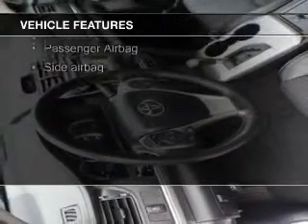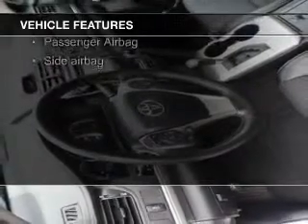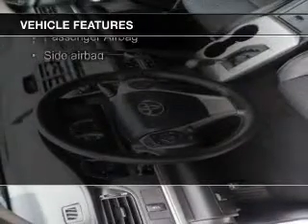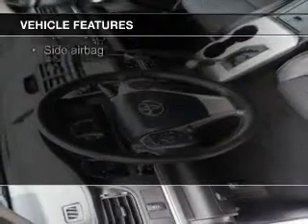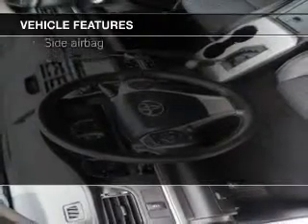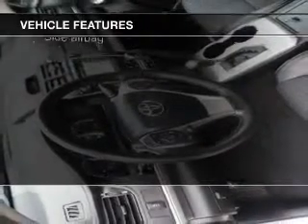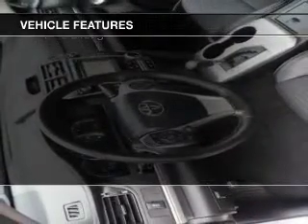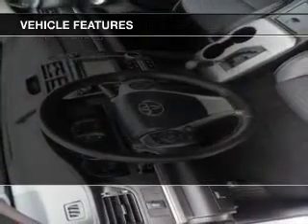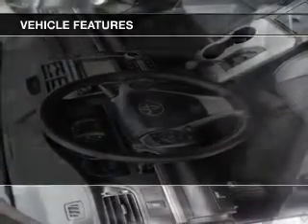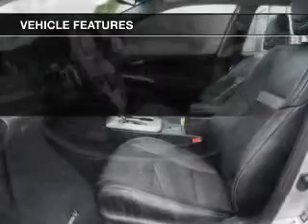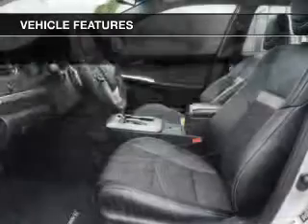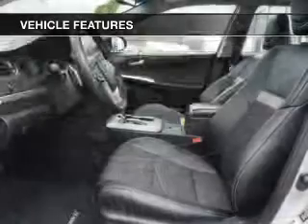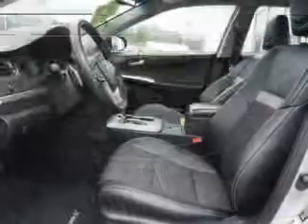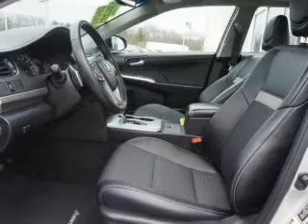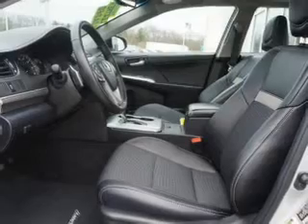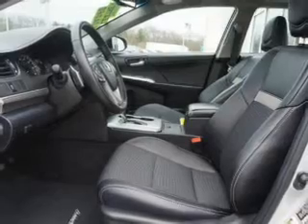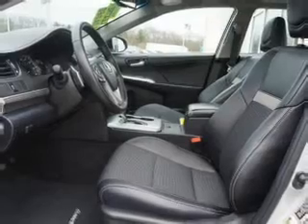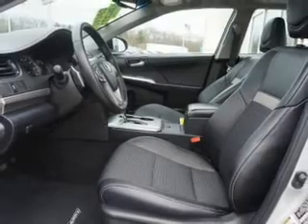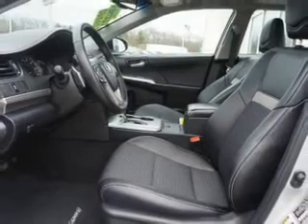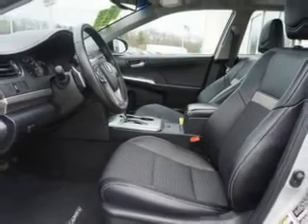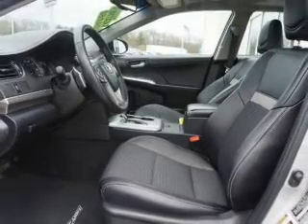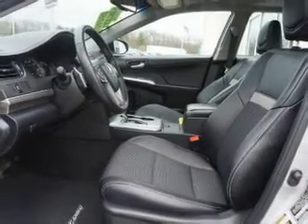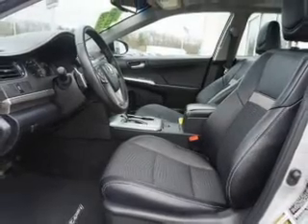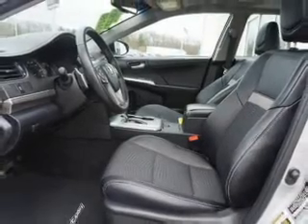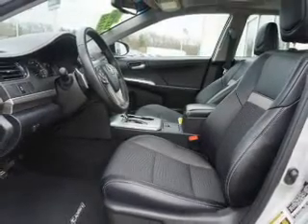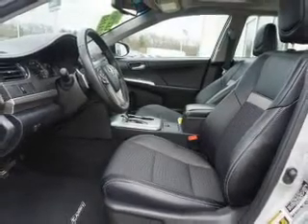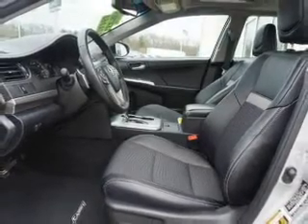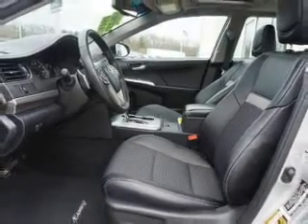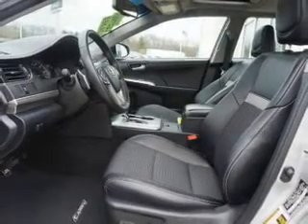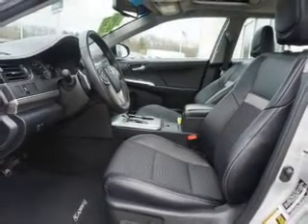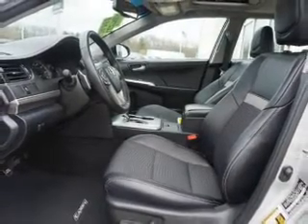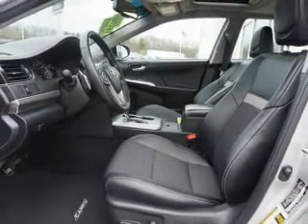Additional features include cruise control, keyless entry, a trip computer, an MP3 player, privacy glass, and air conditioning.